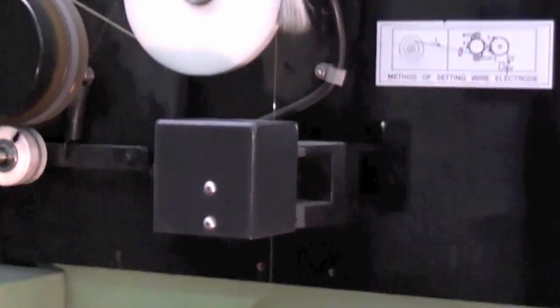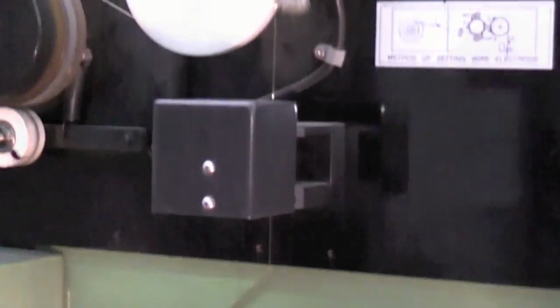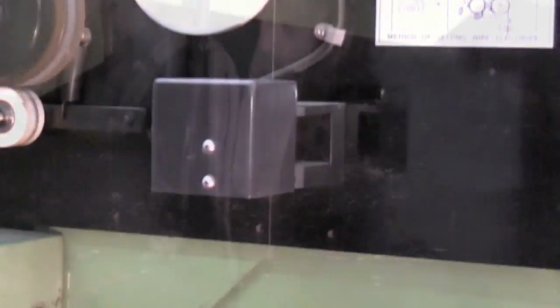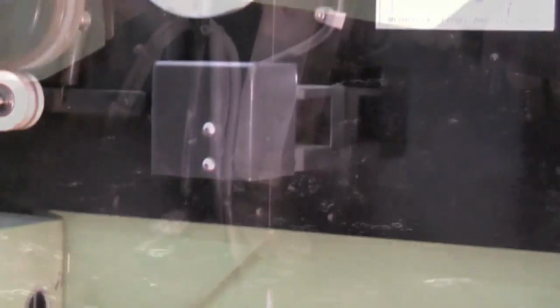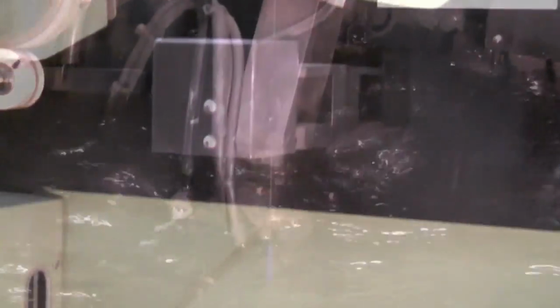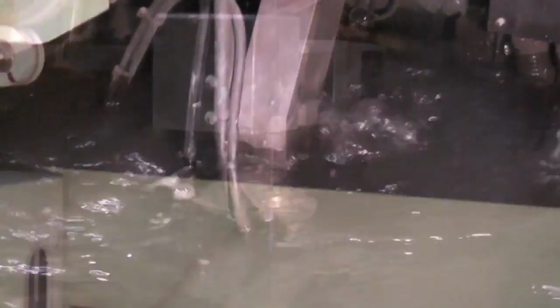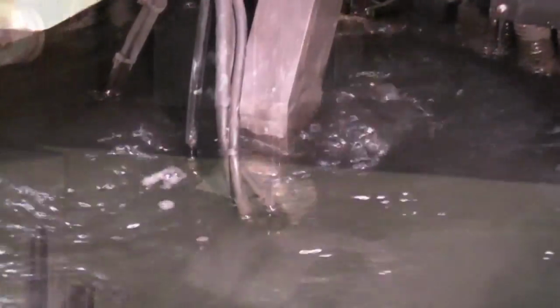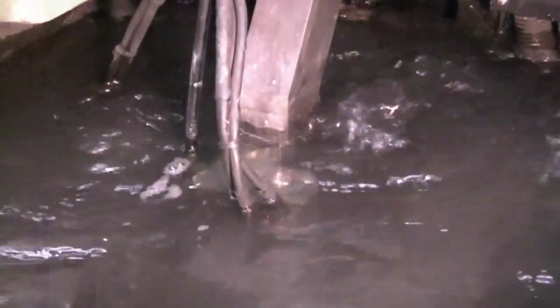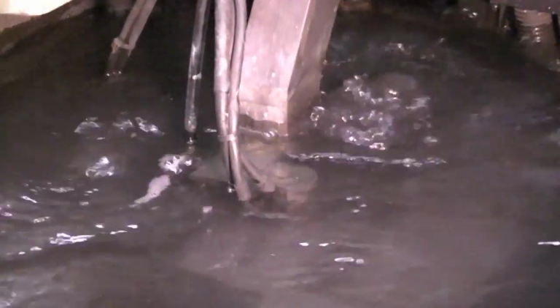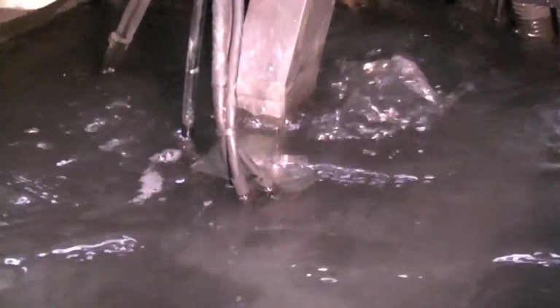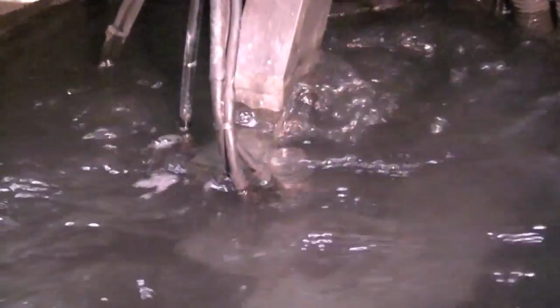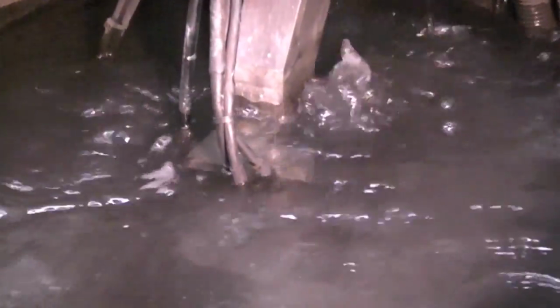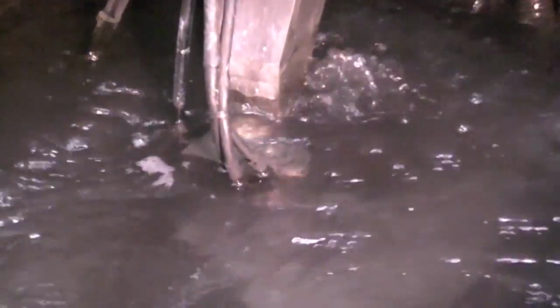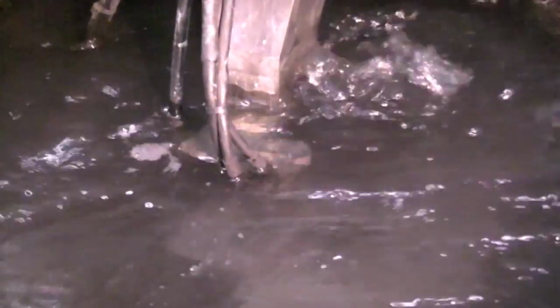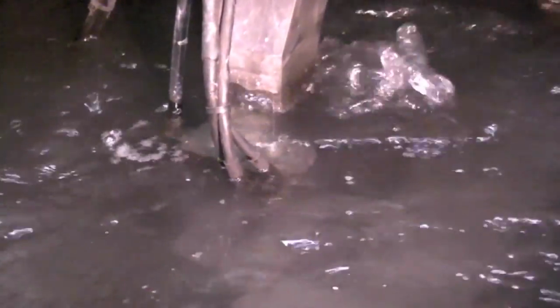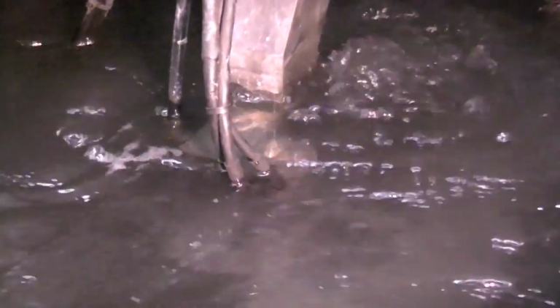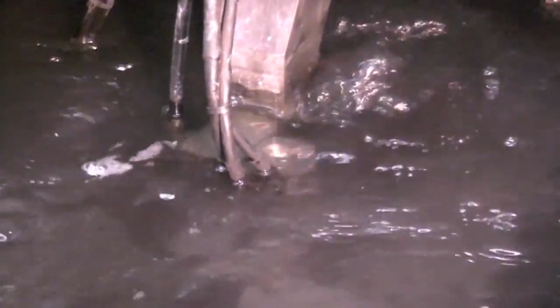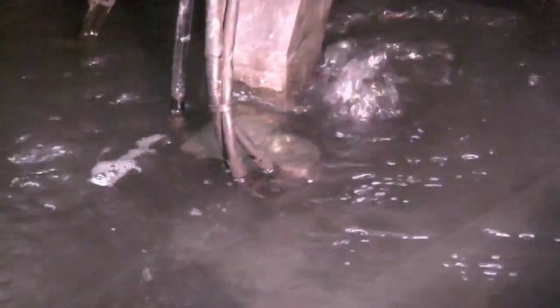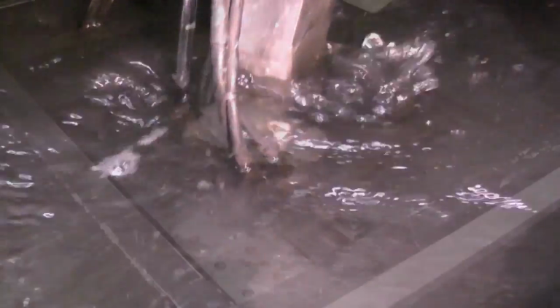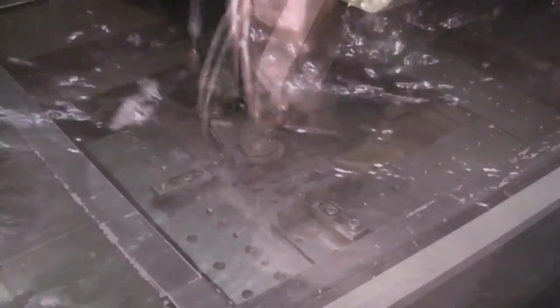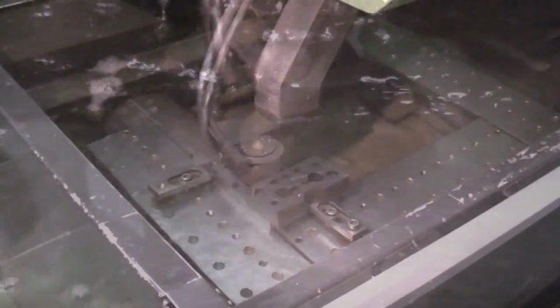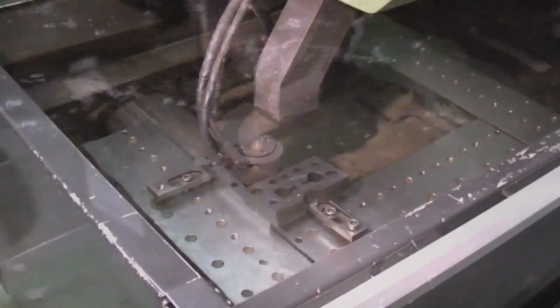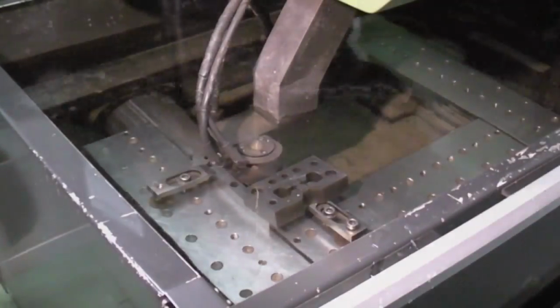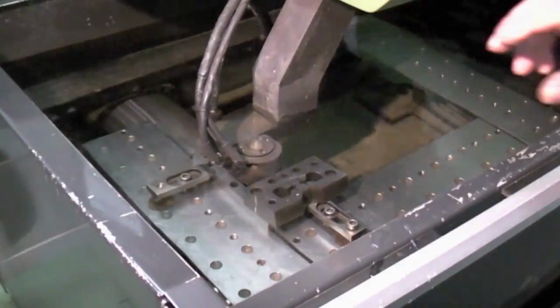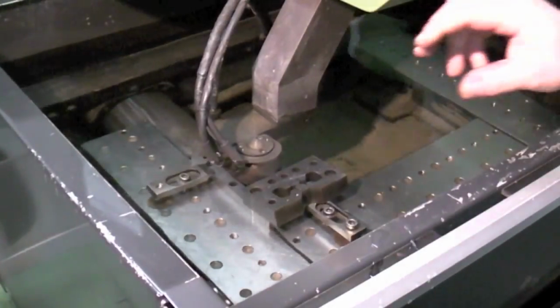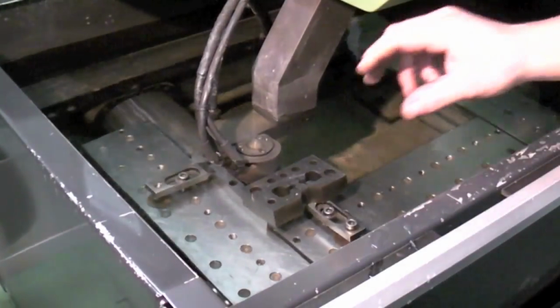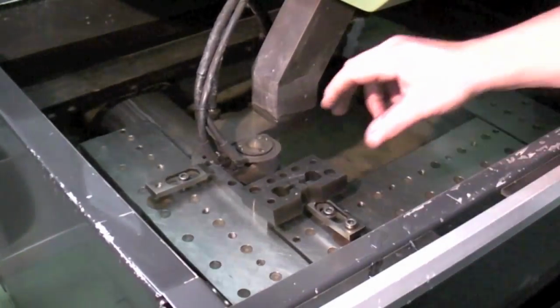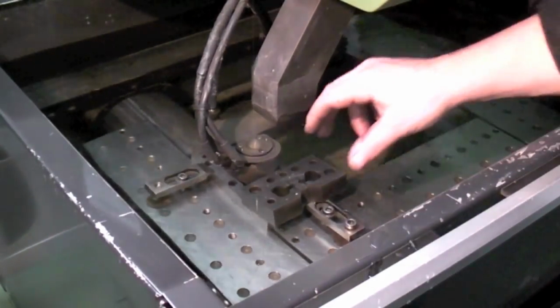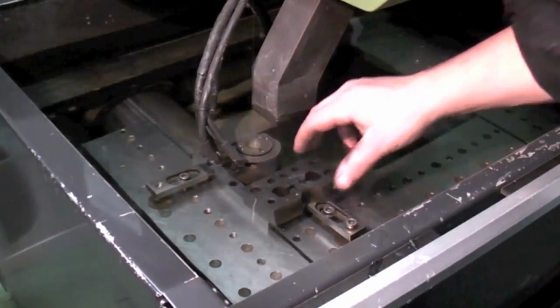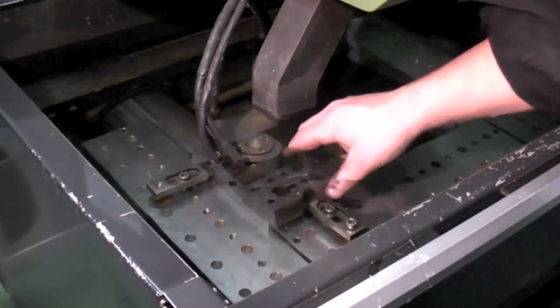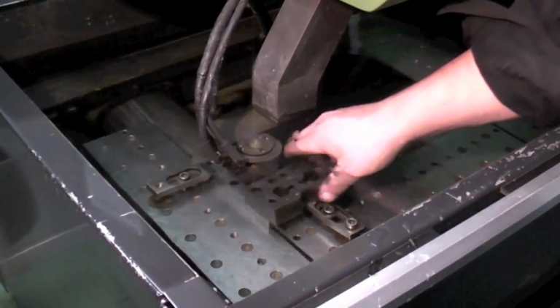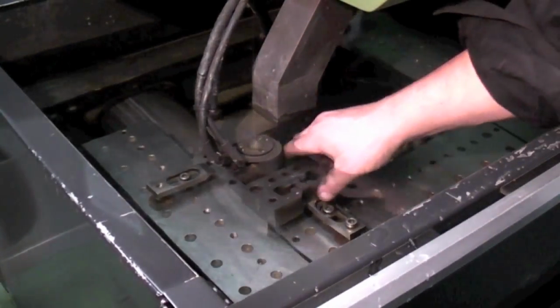All parts are done in-house, including wire EDM cutting of complex shapes.